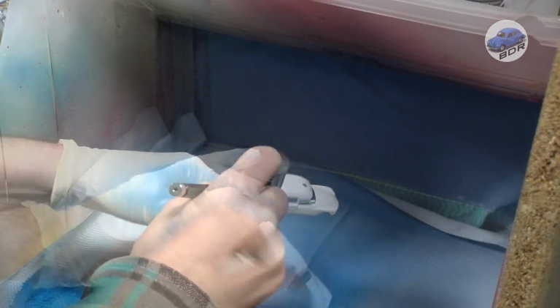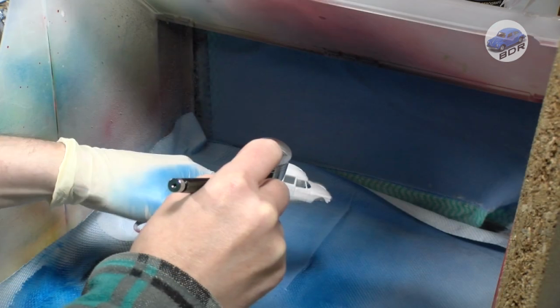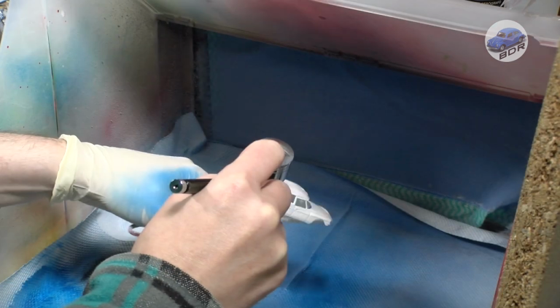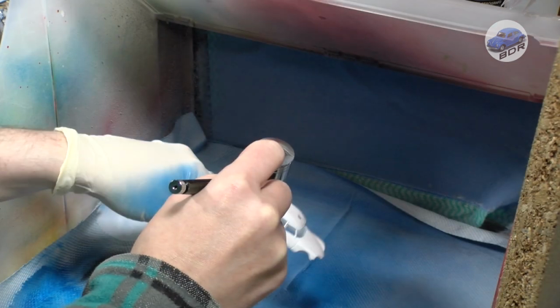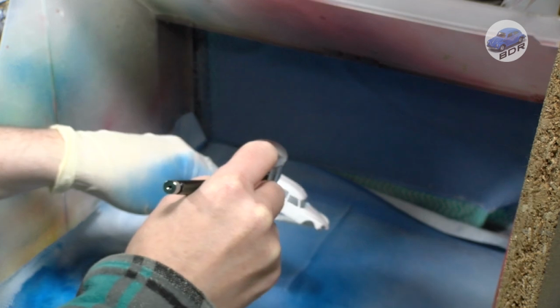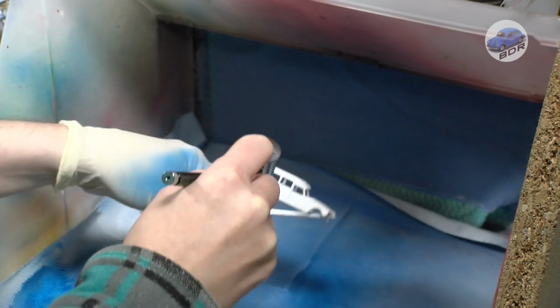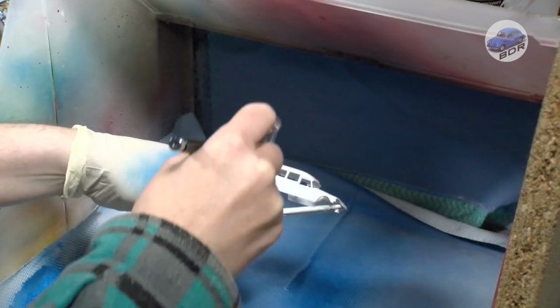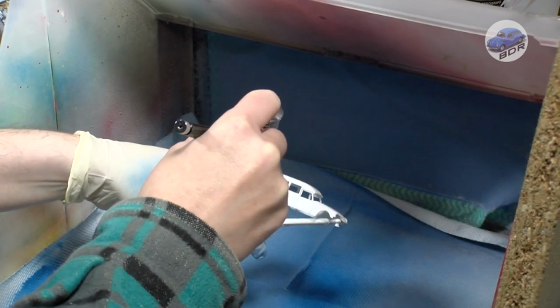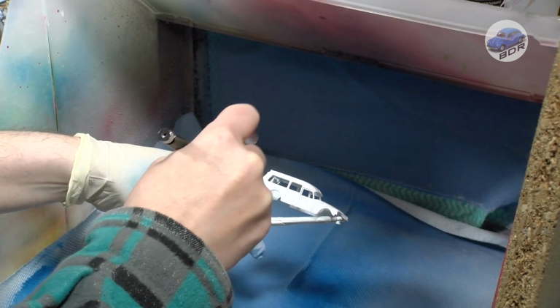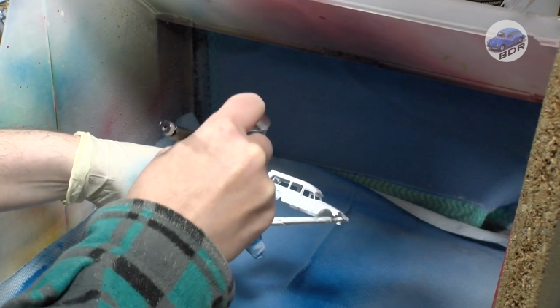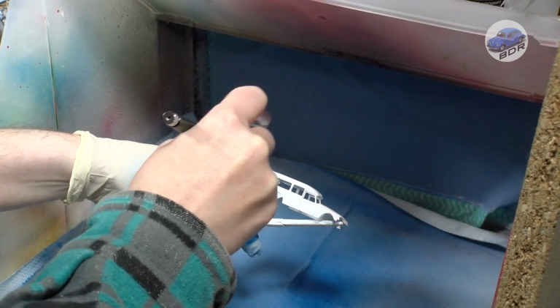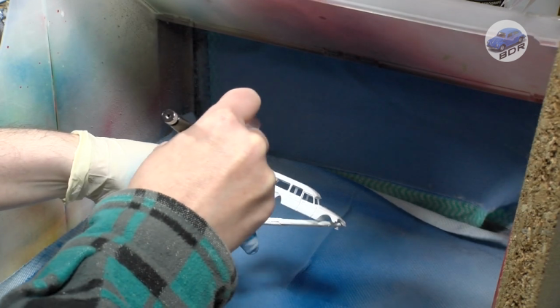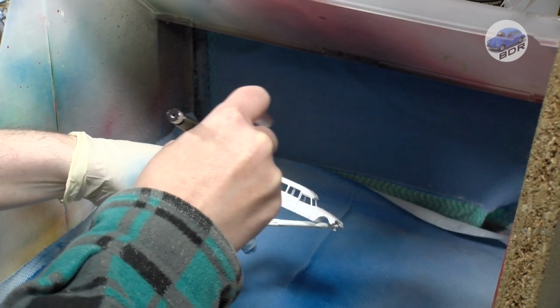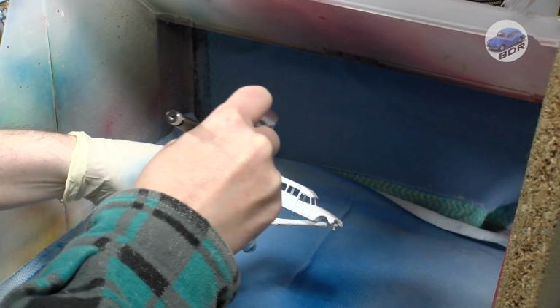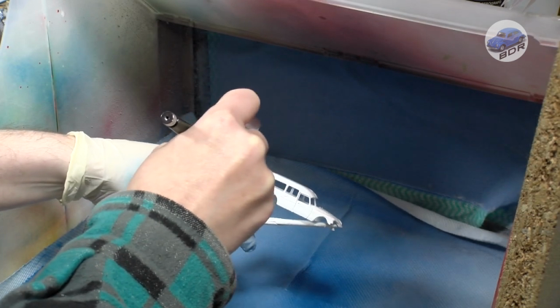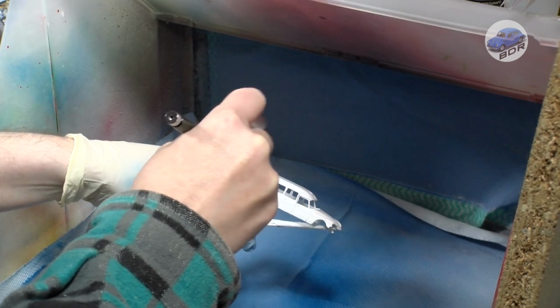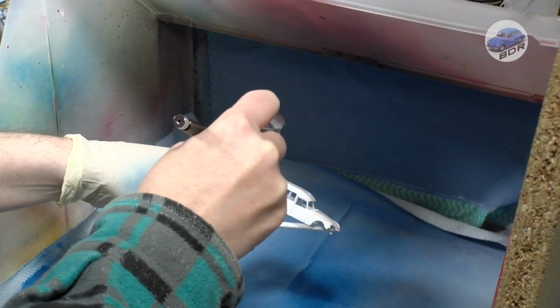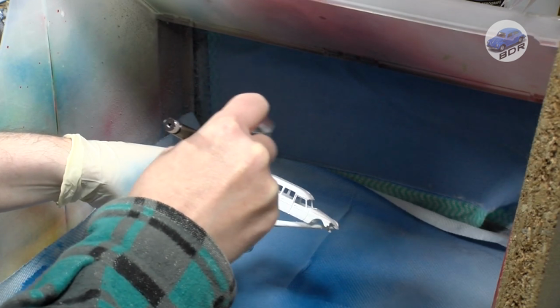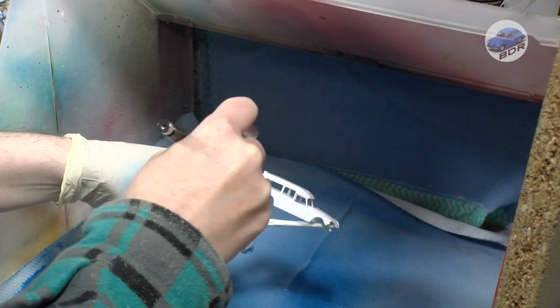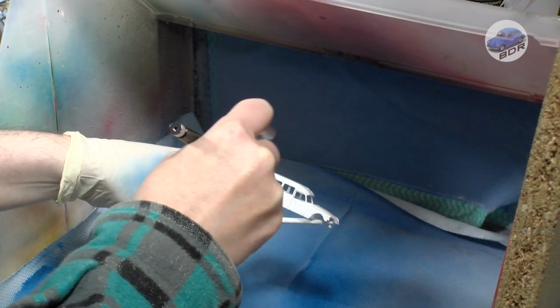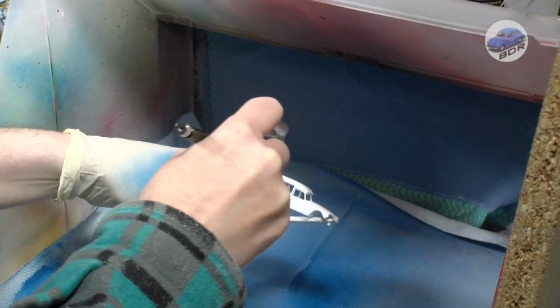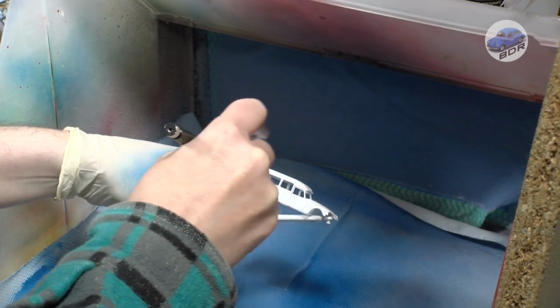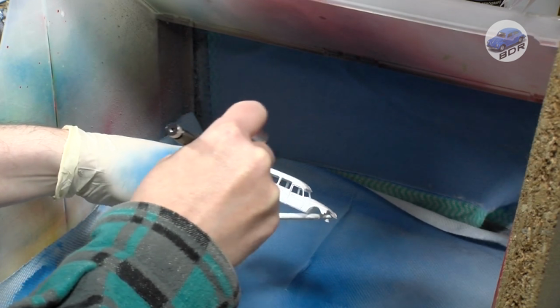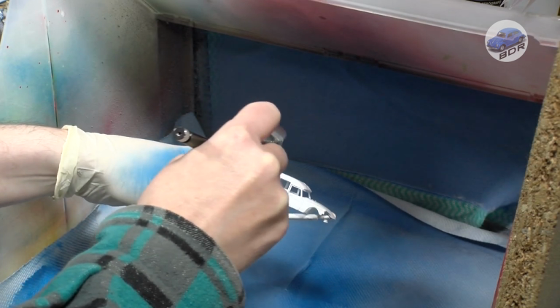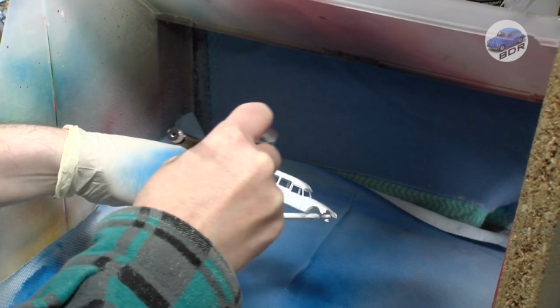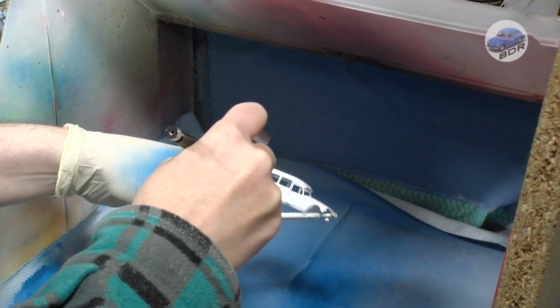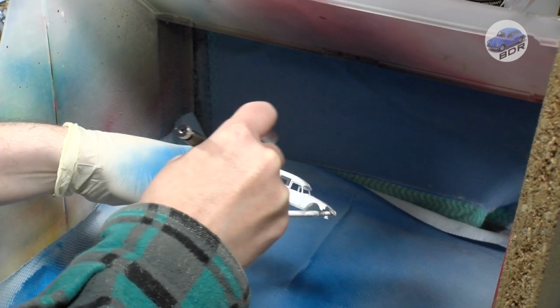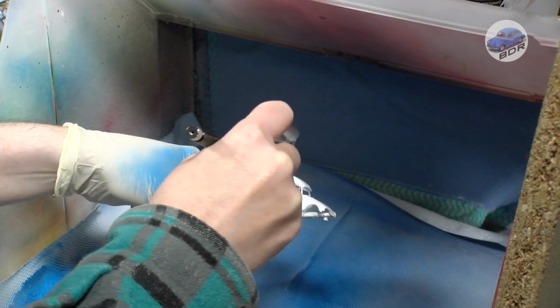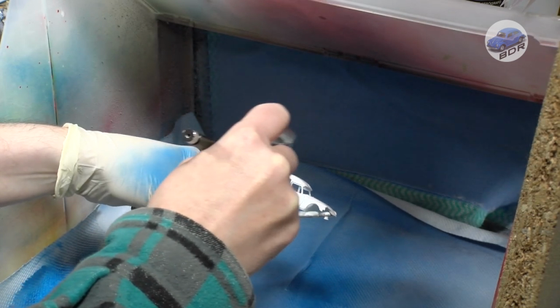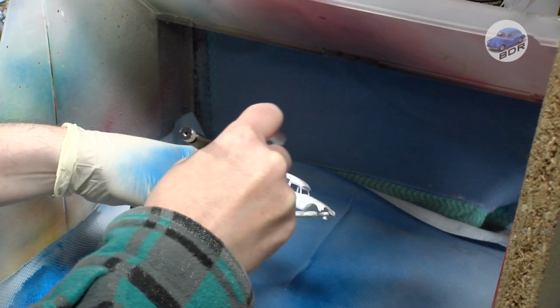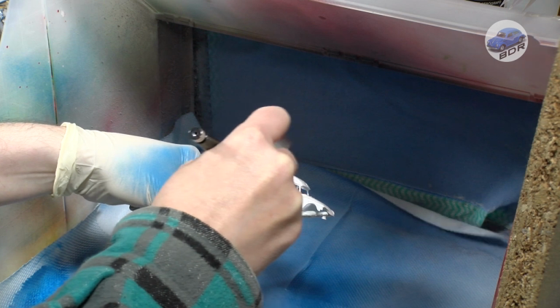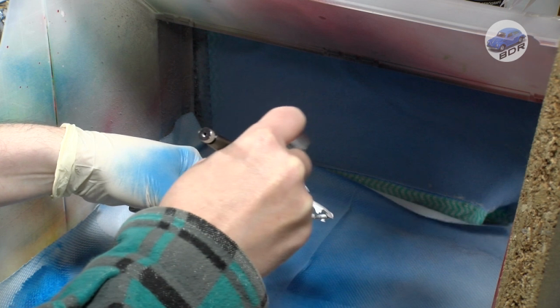Finally, the paintwork is sealed with several coats of Vallejo polyurethane gloss varnish, which gives the bodywork its shiny finish.